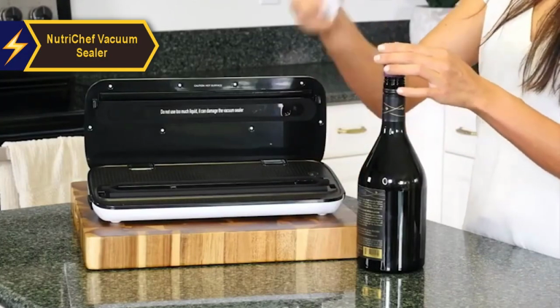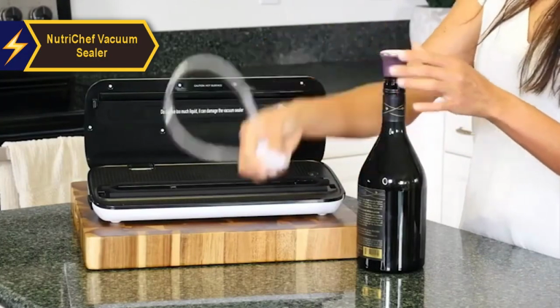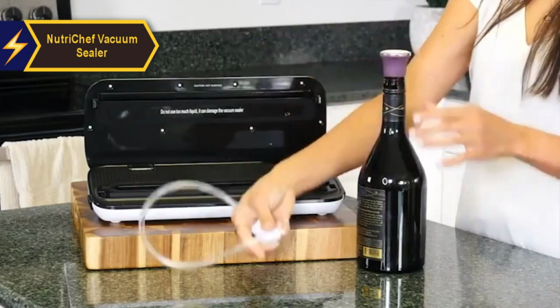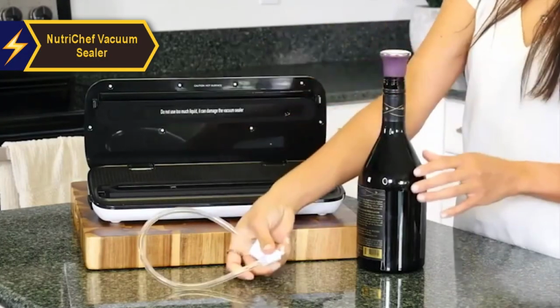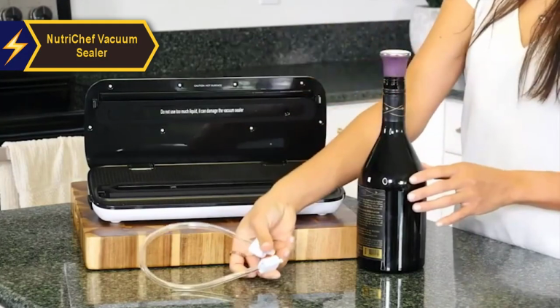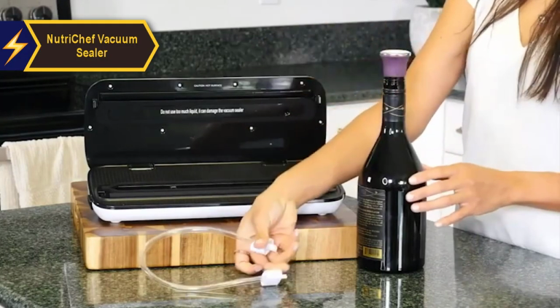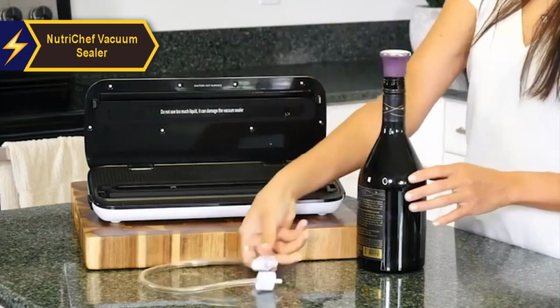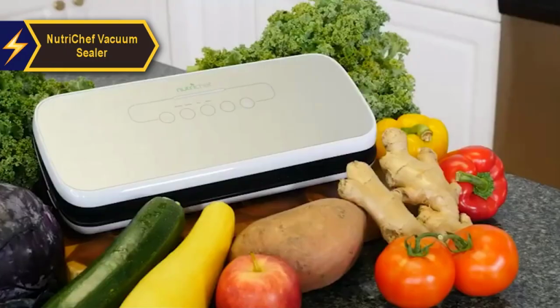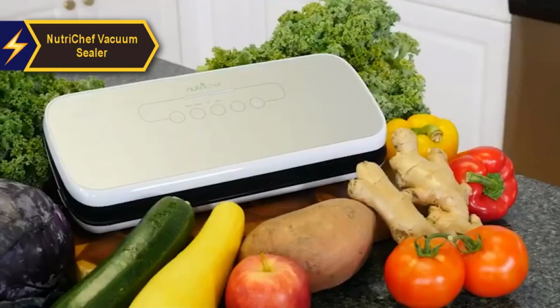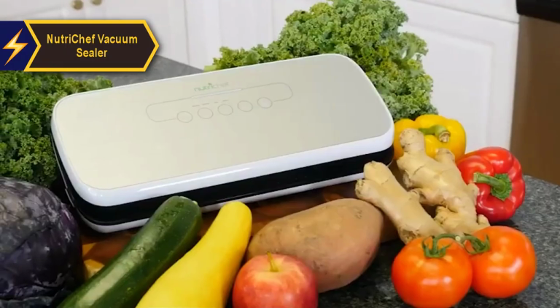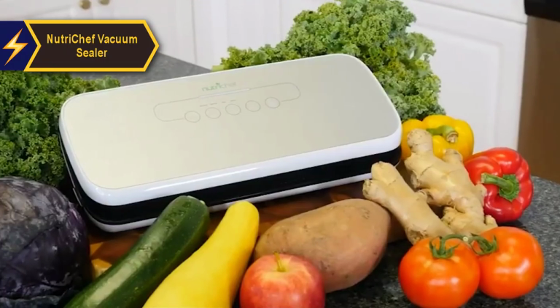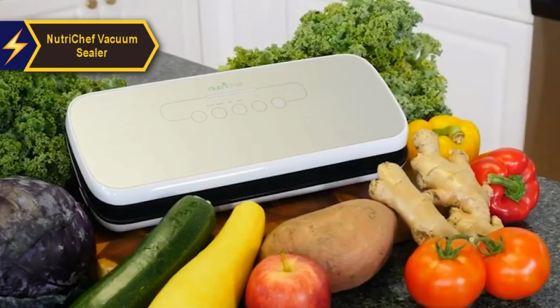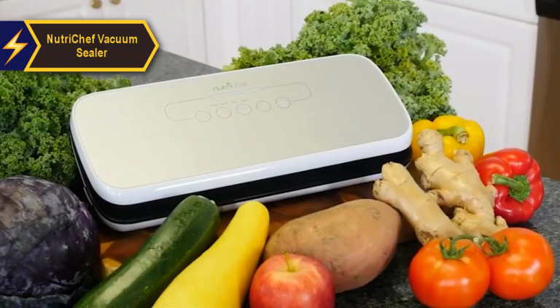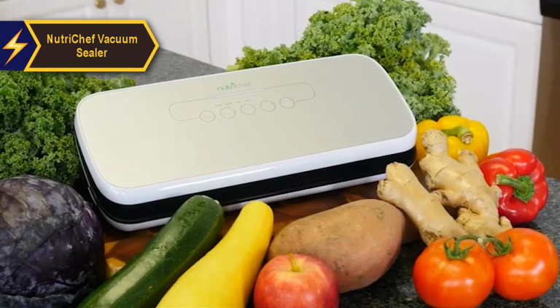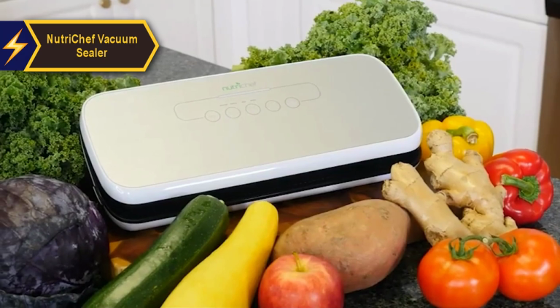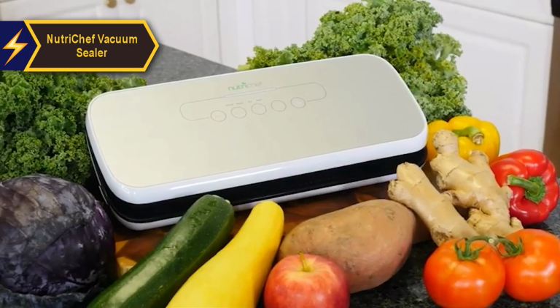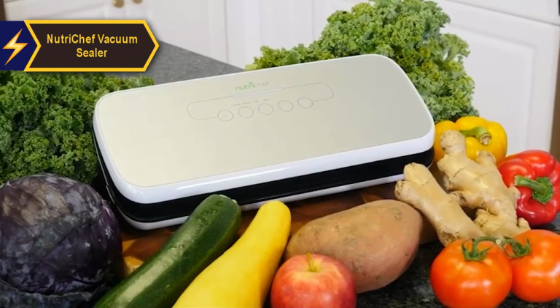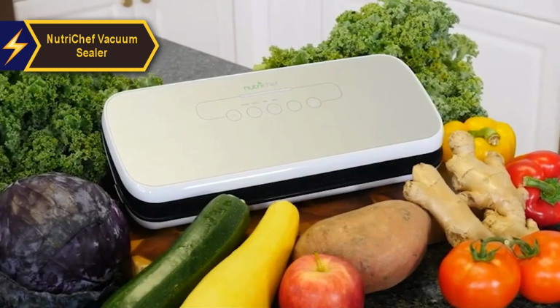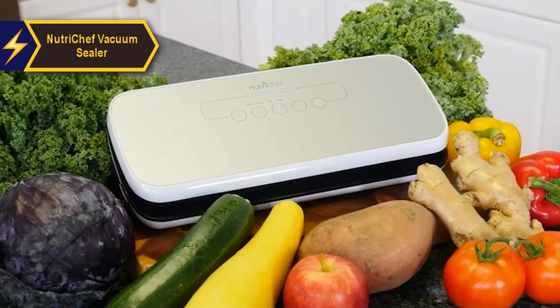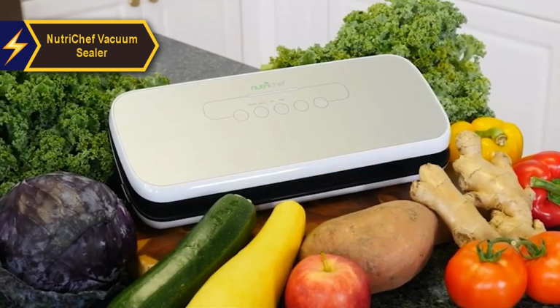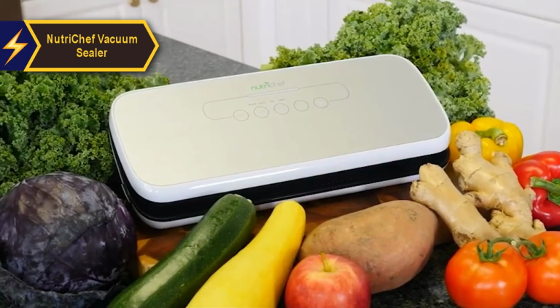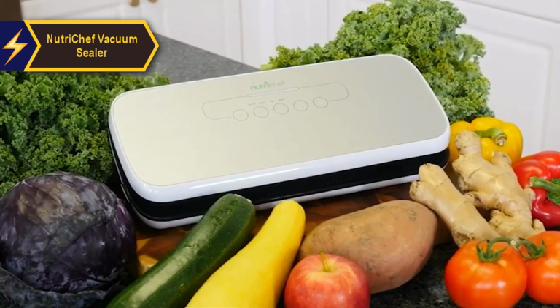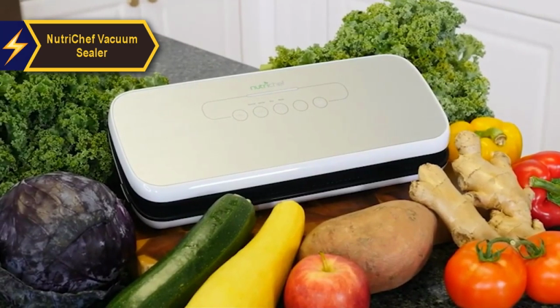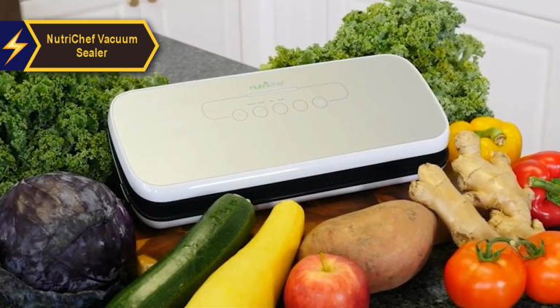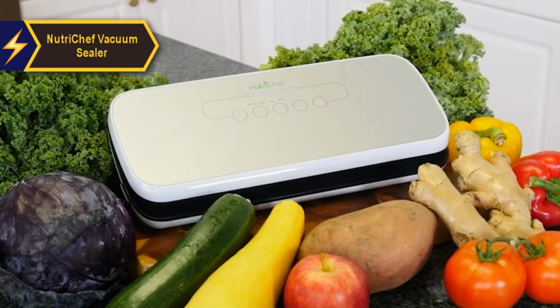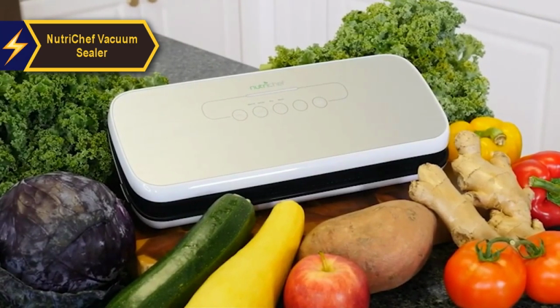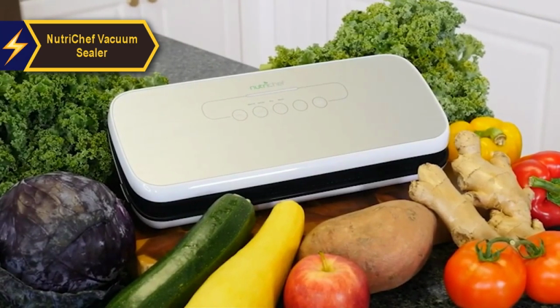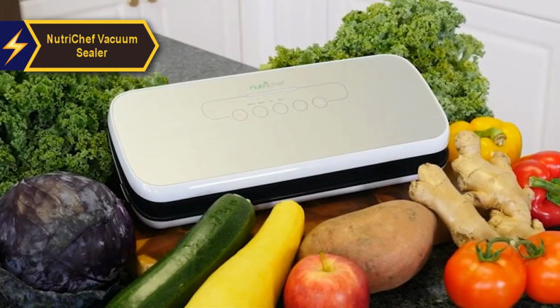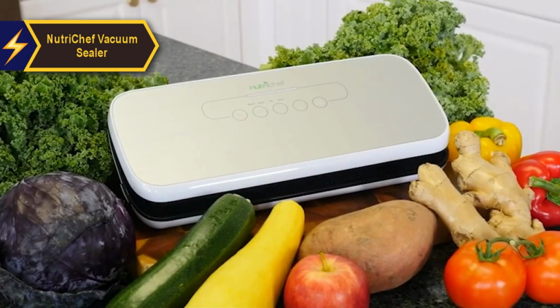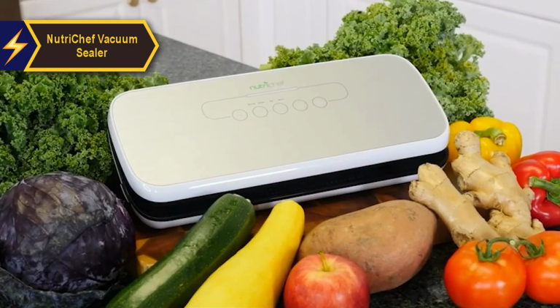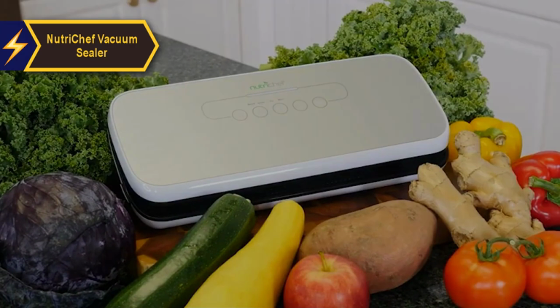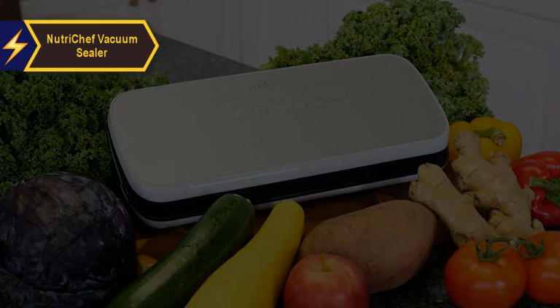Practical and beneficial, the NutriChef Vacuum Sealing System is a top pick for its performance and affordability.